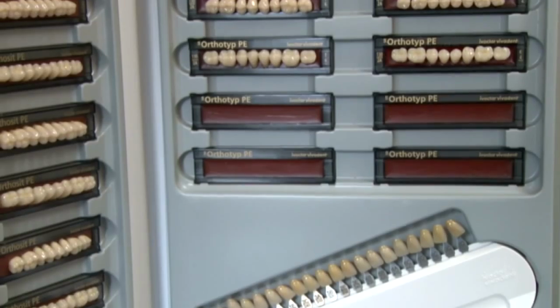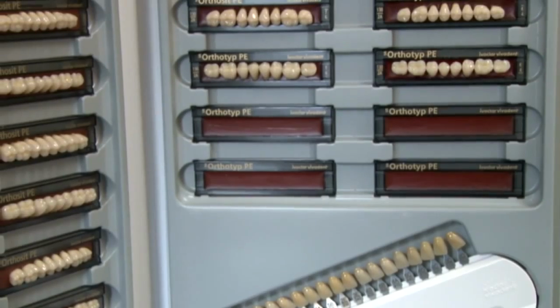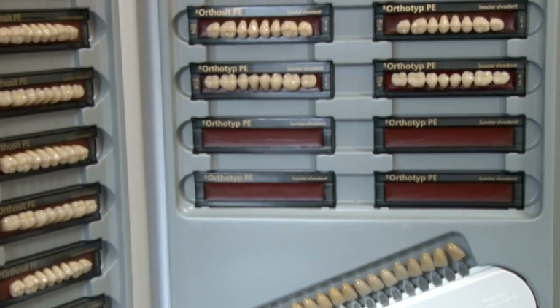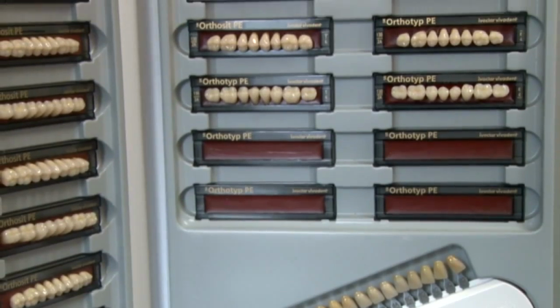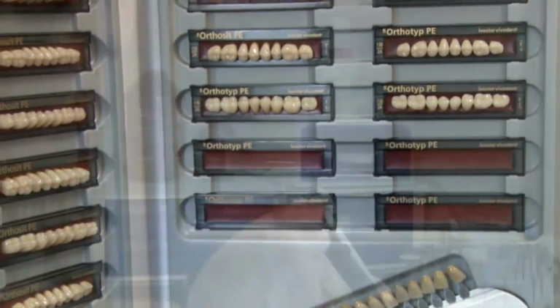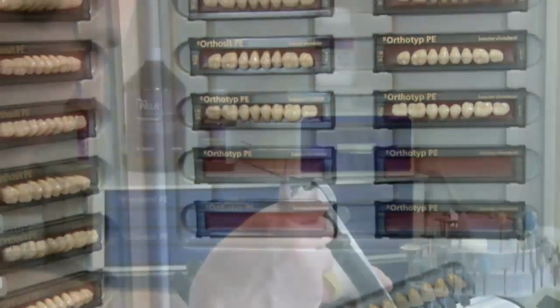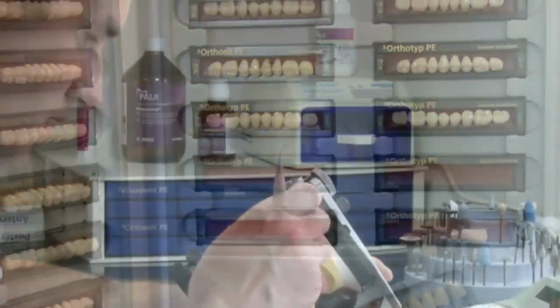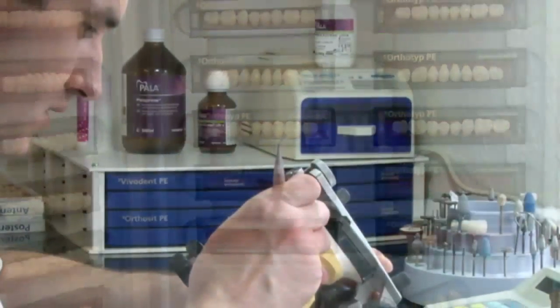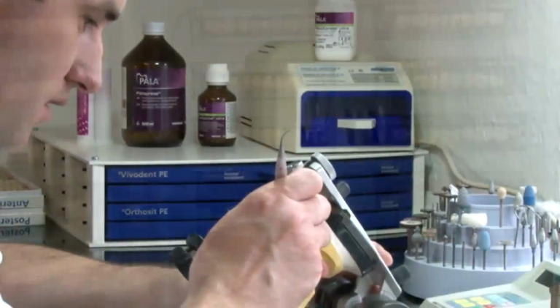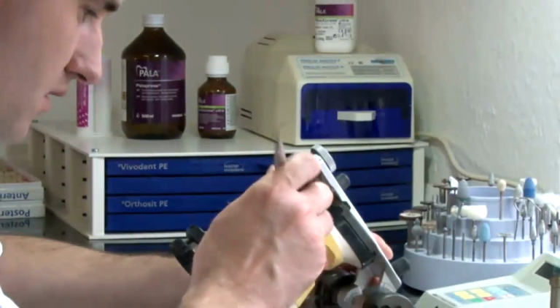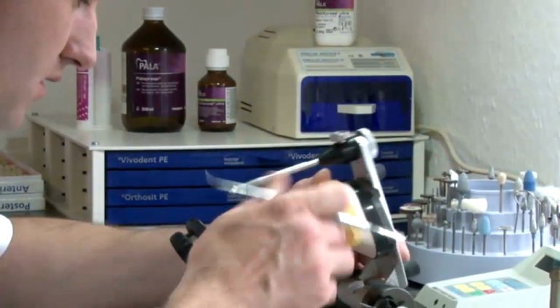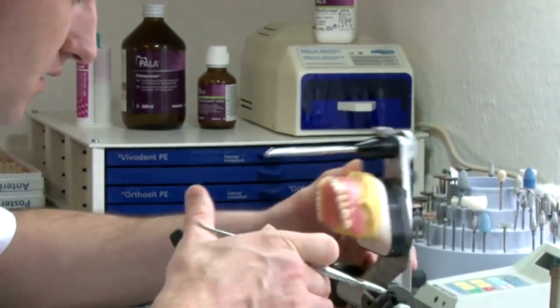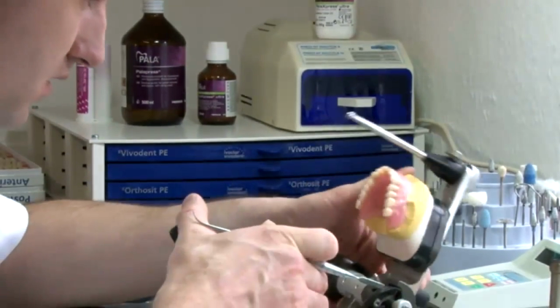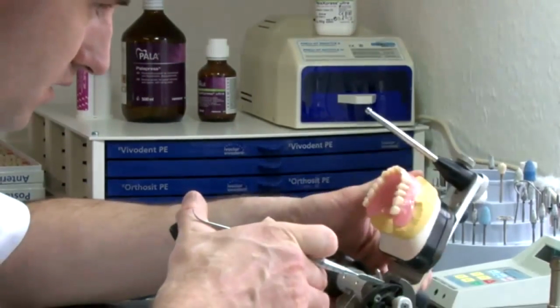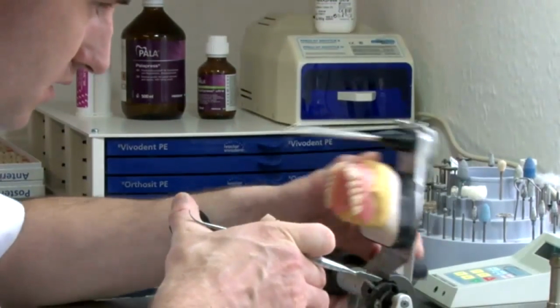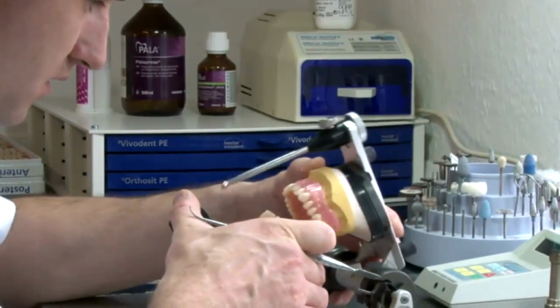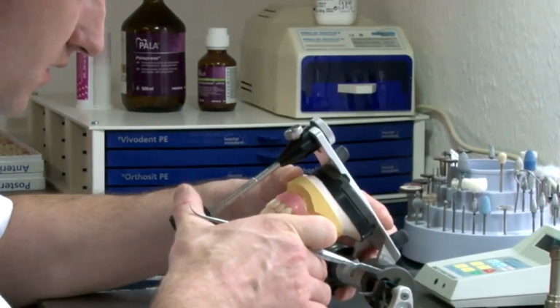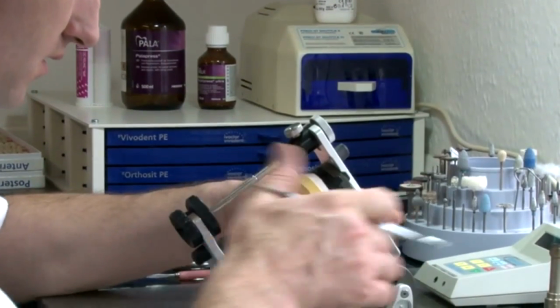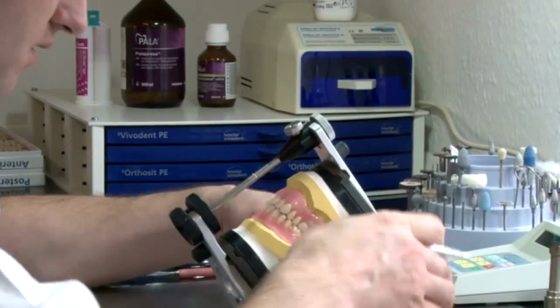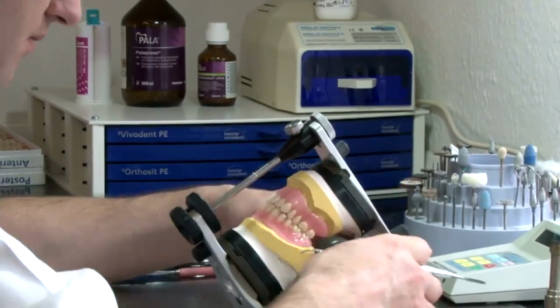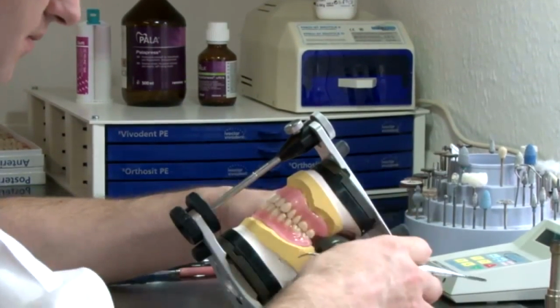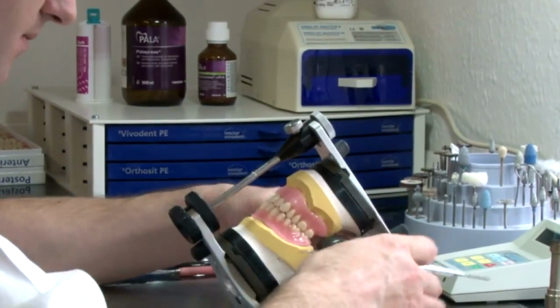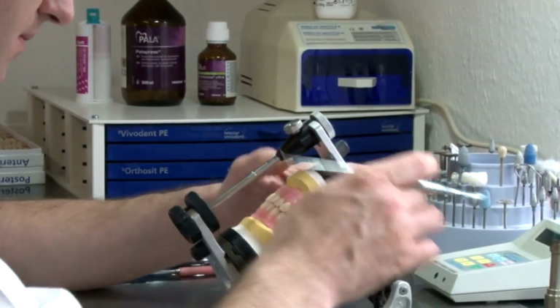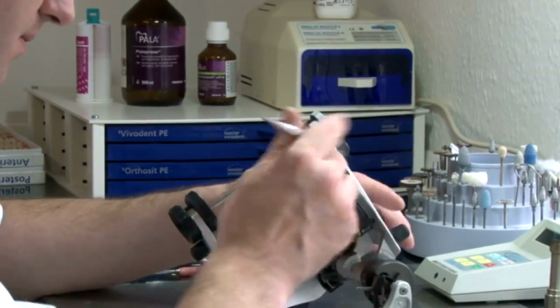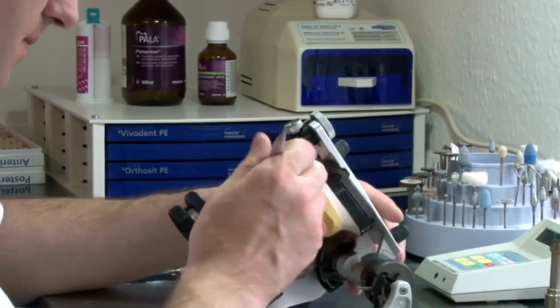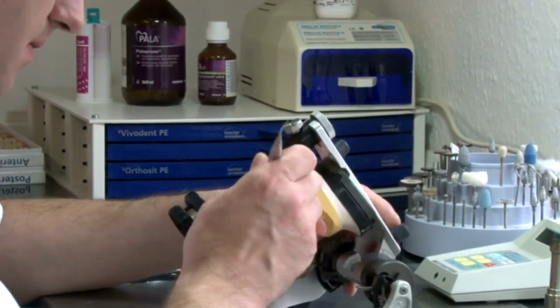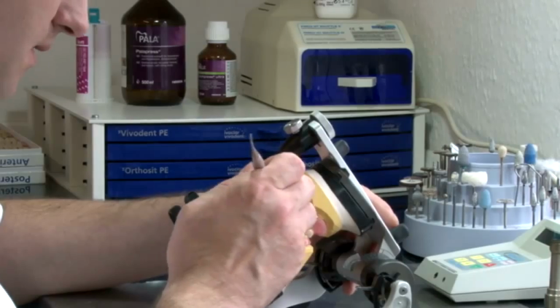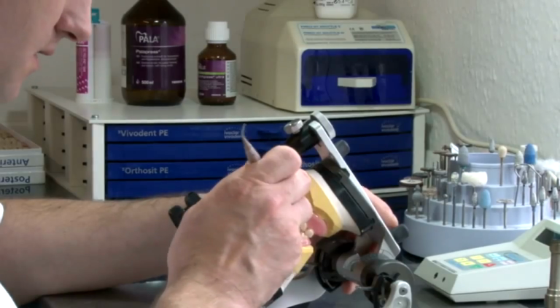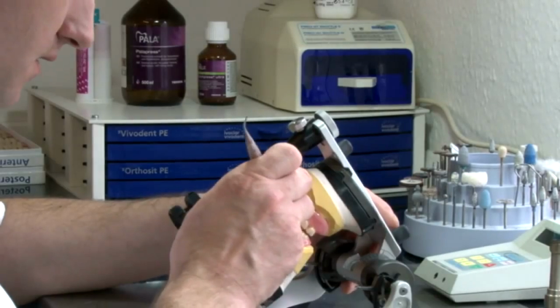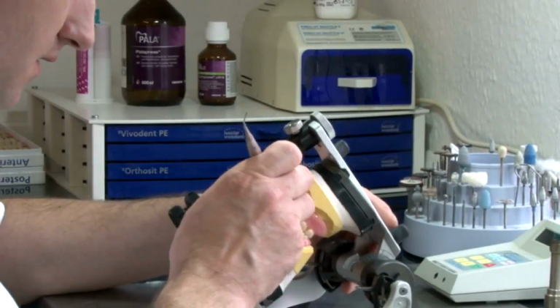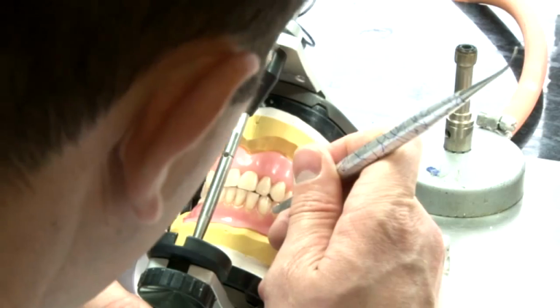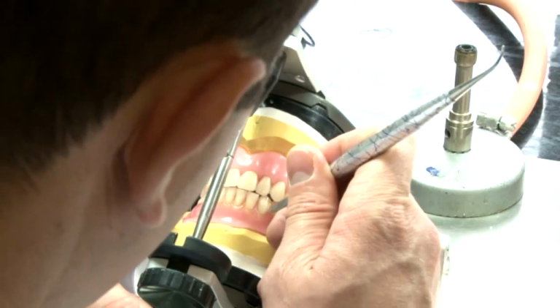Our dentures are designed so that they look as natural as possible and fit so comfortably you can forget you are wearing them.